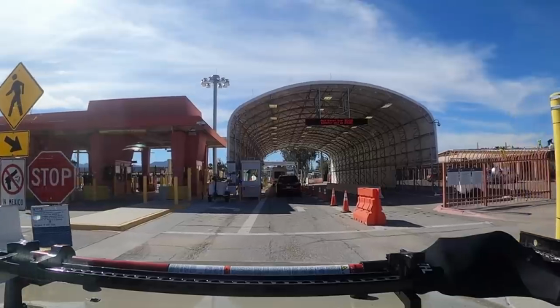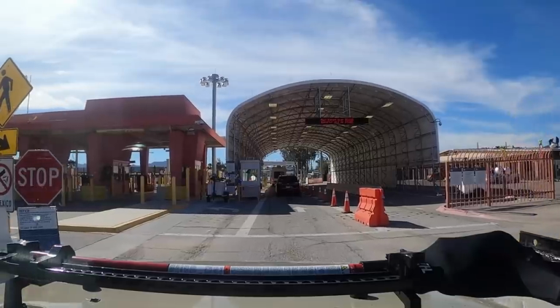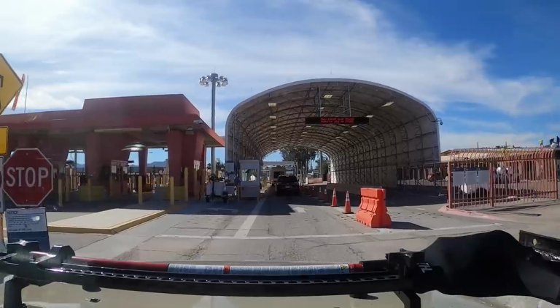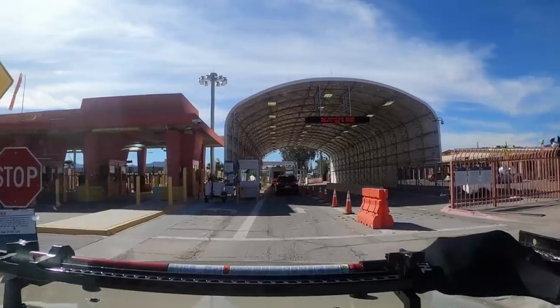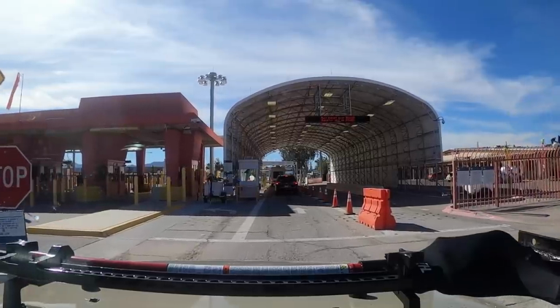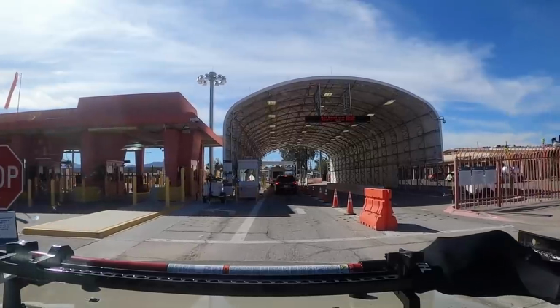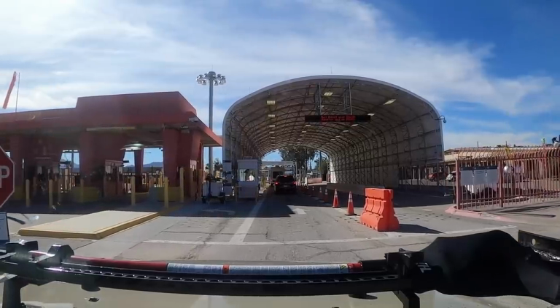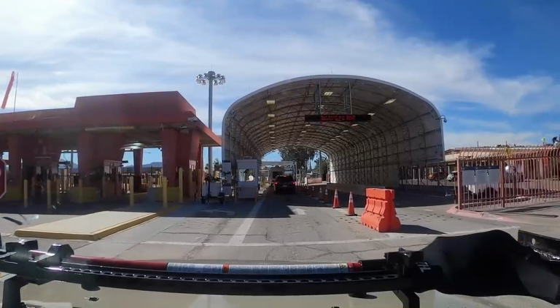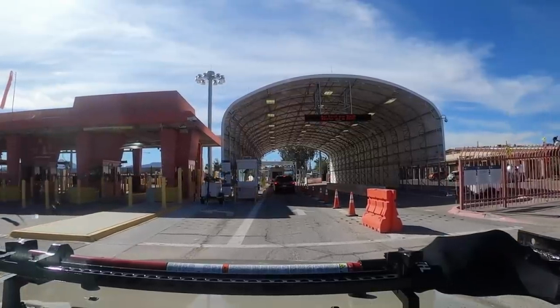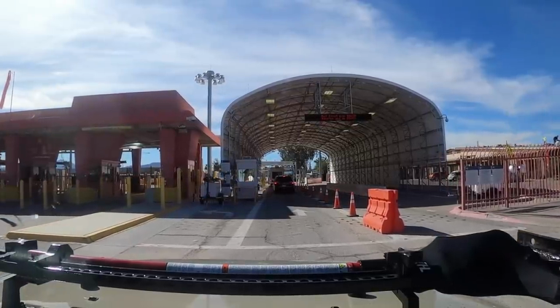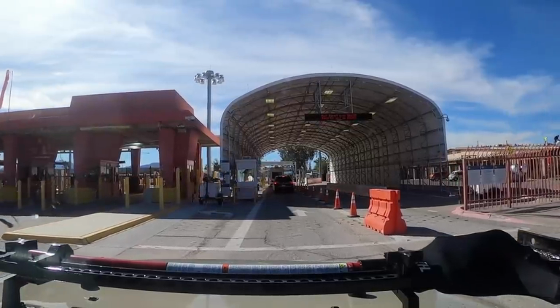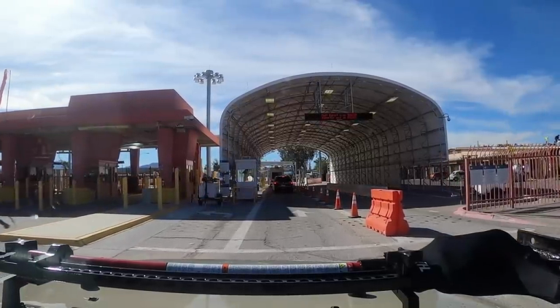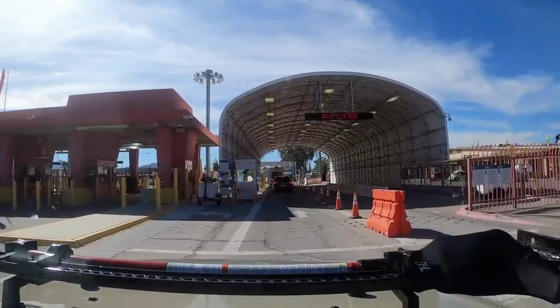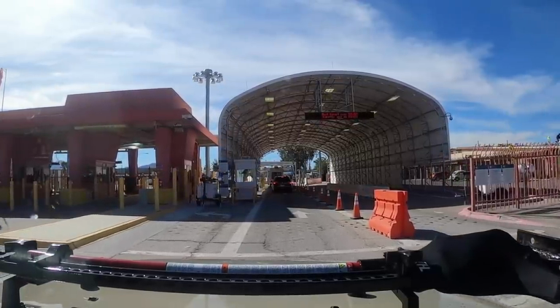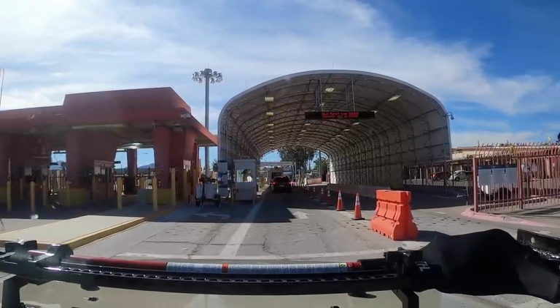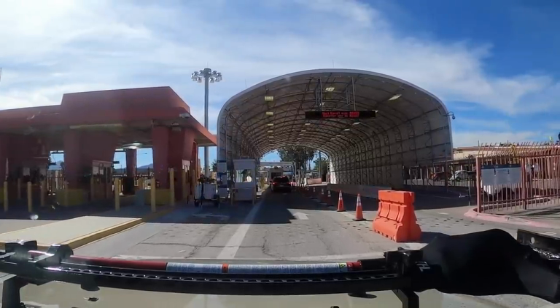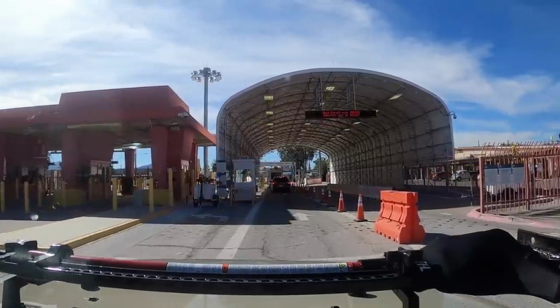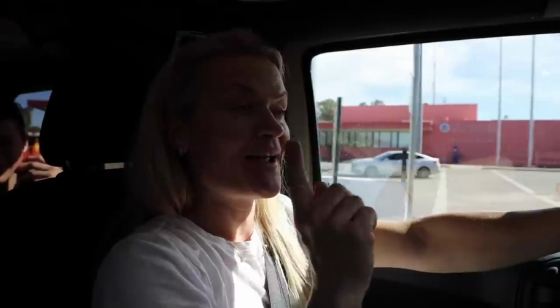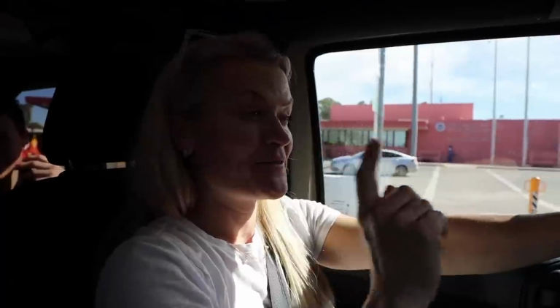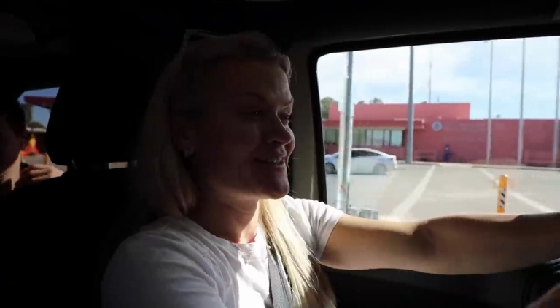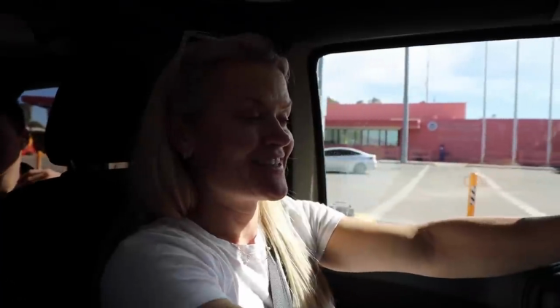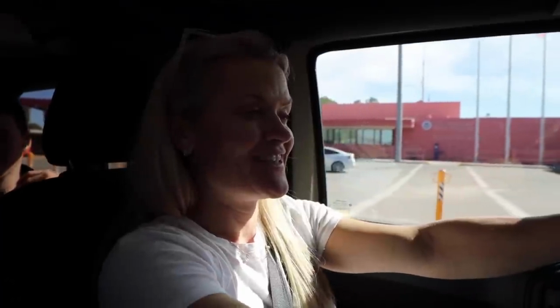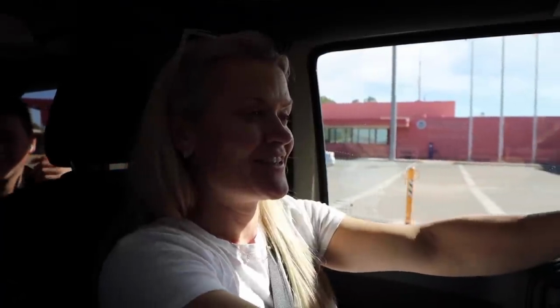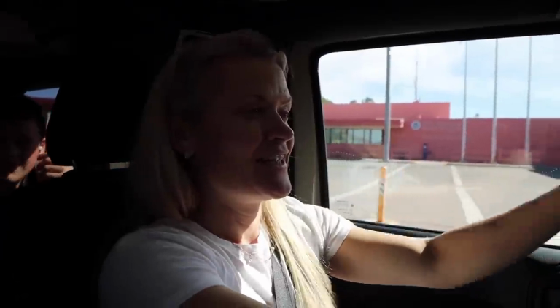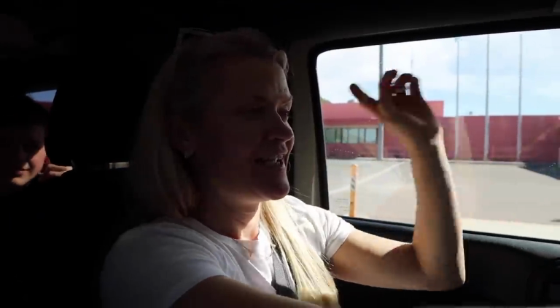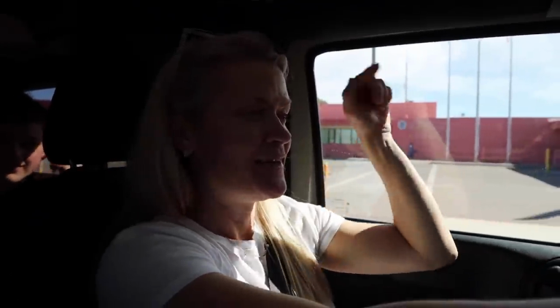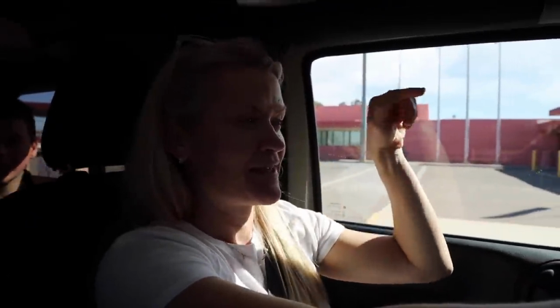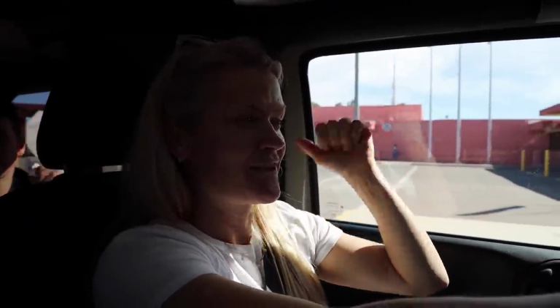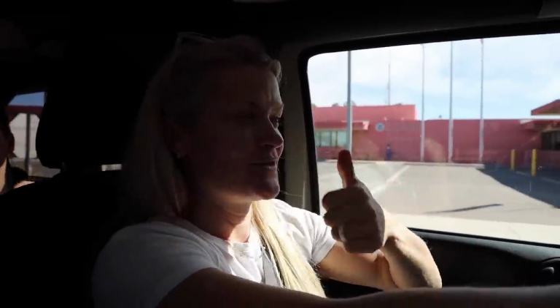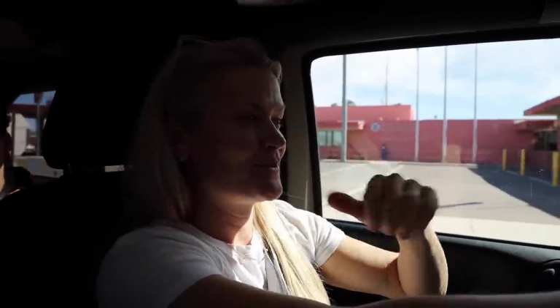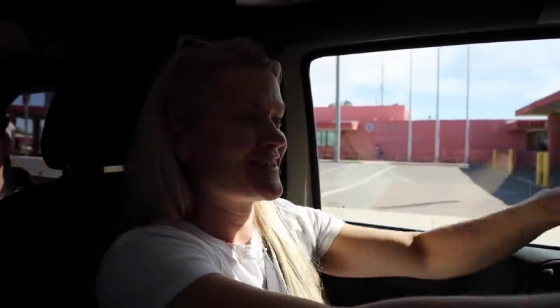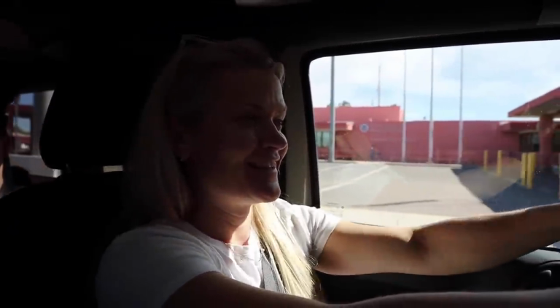We are about to go through the border, but we are one hour away from our destination in Mexico. I'm super excited.